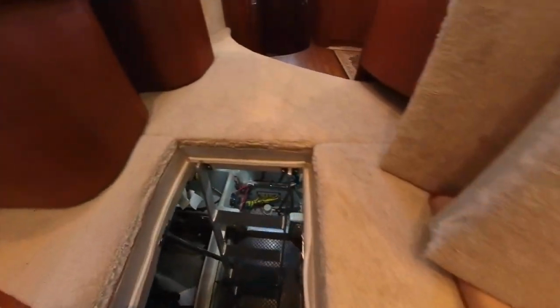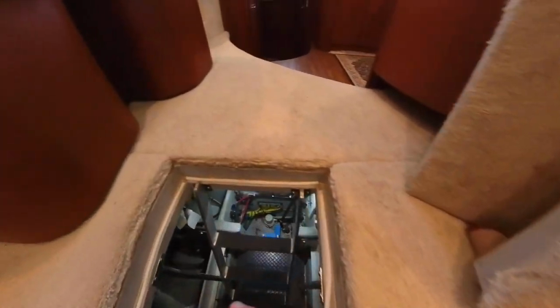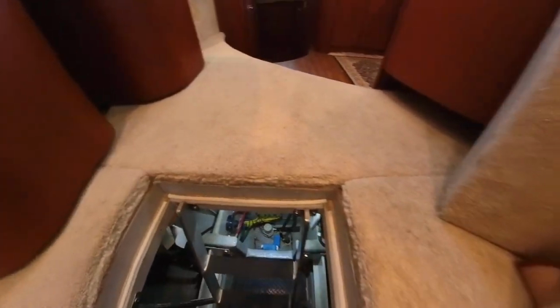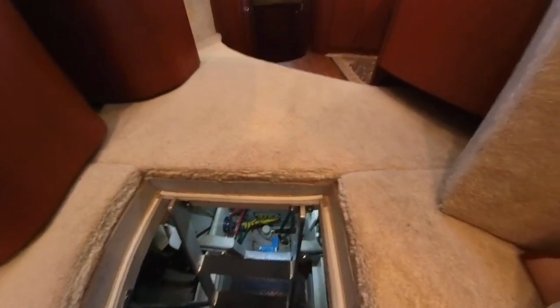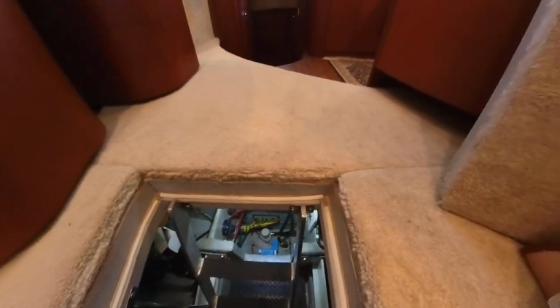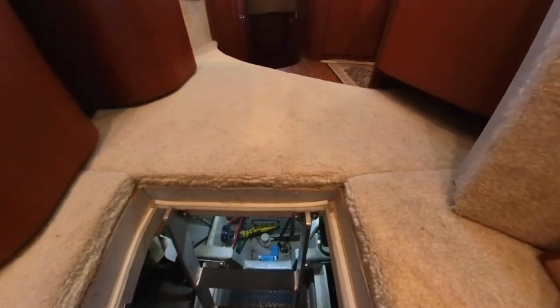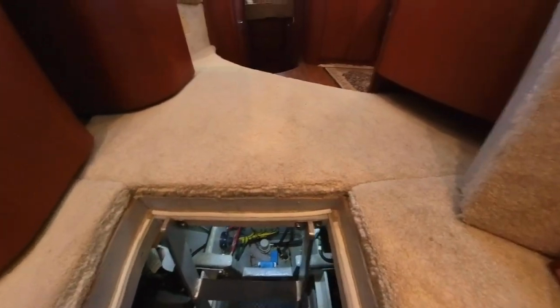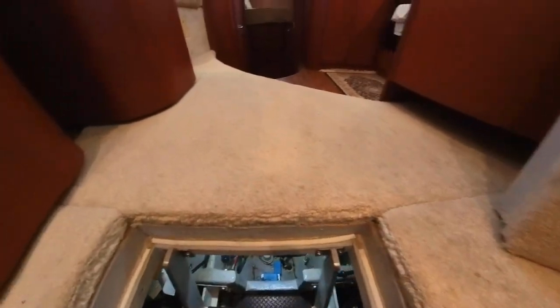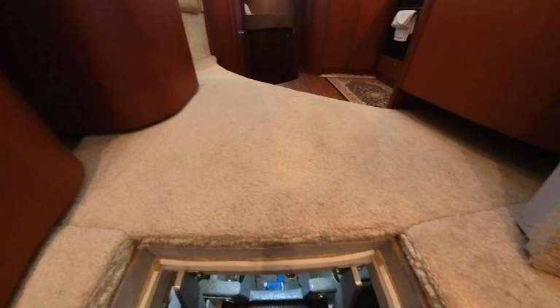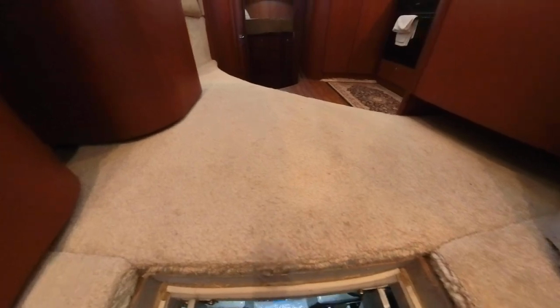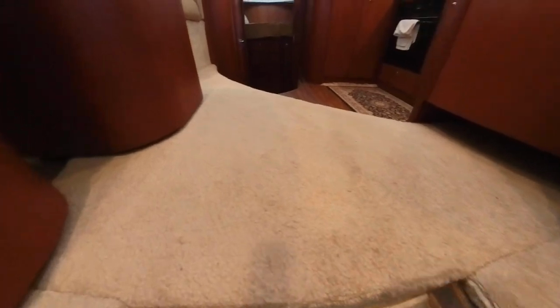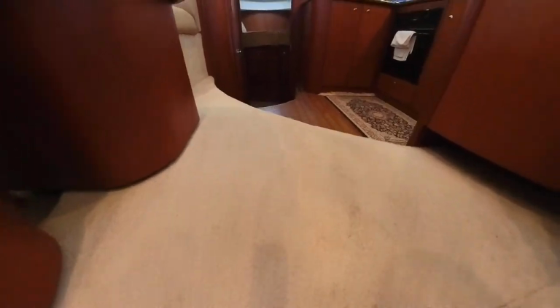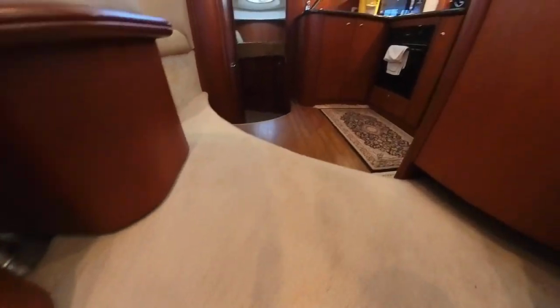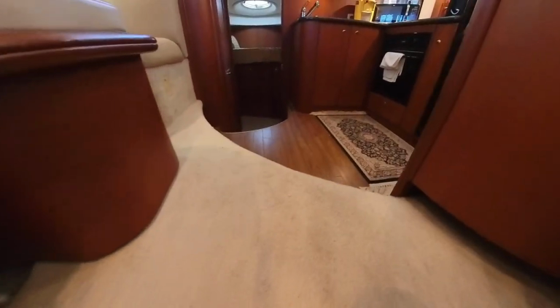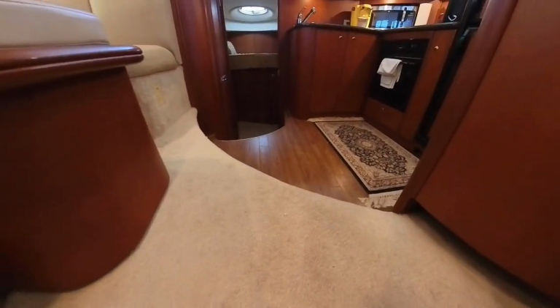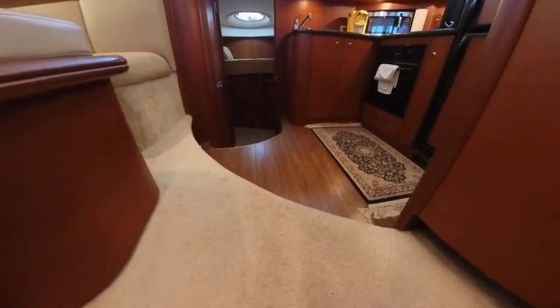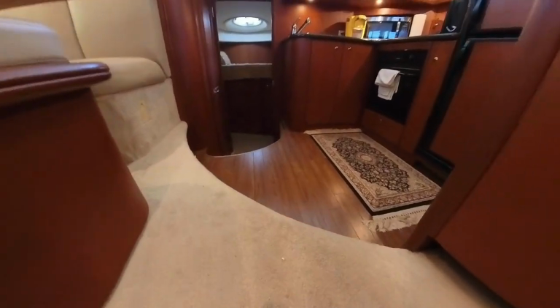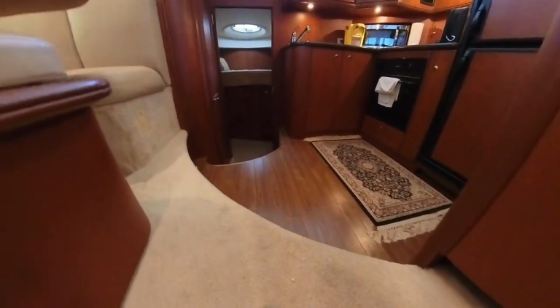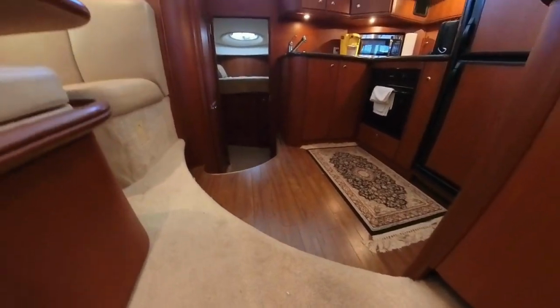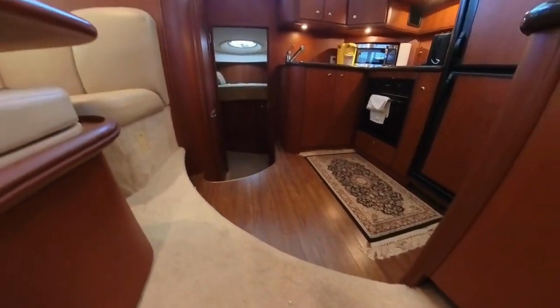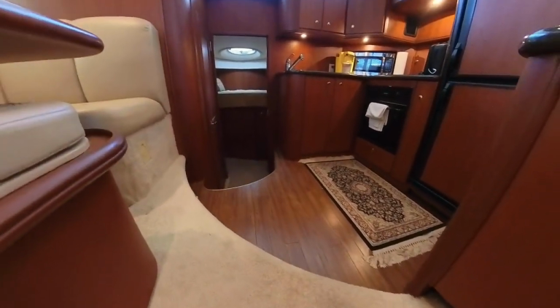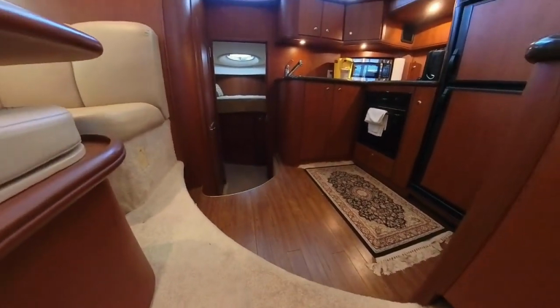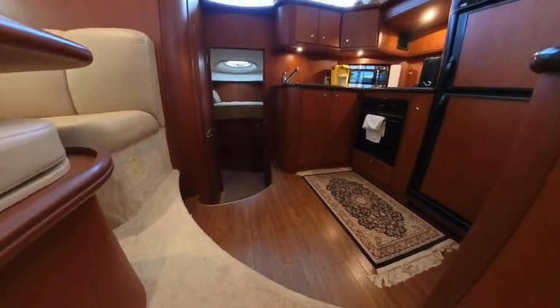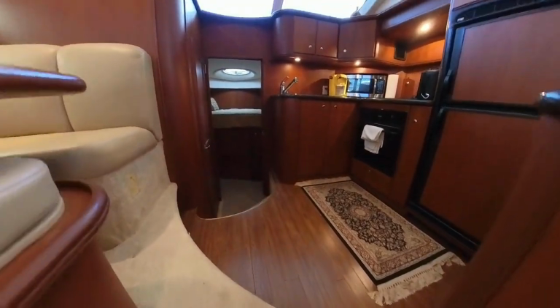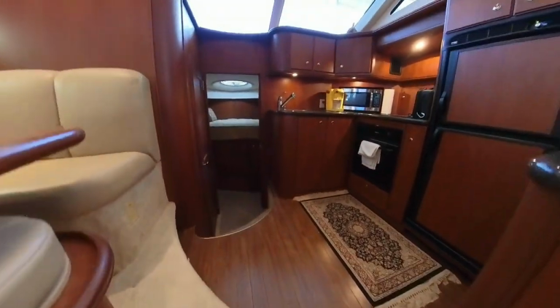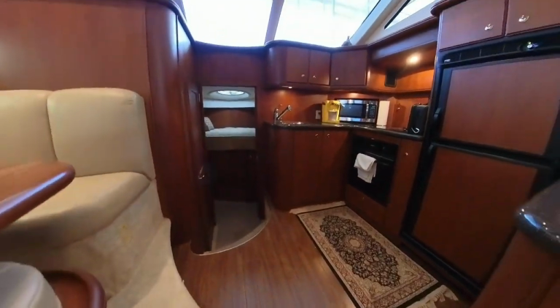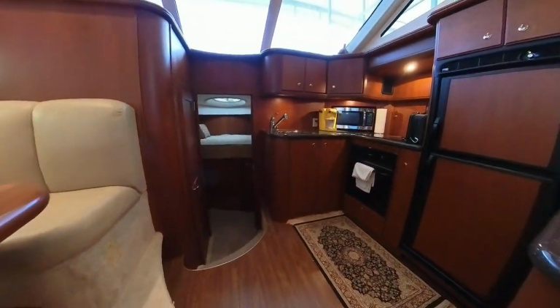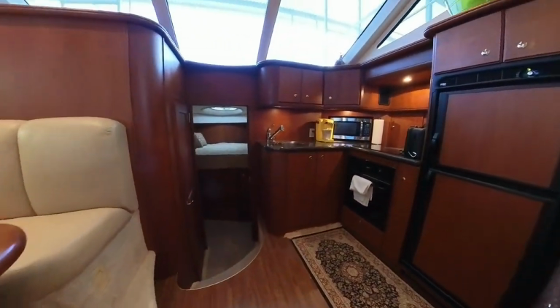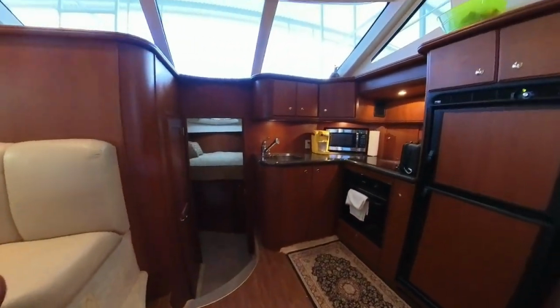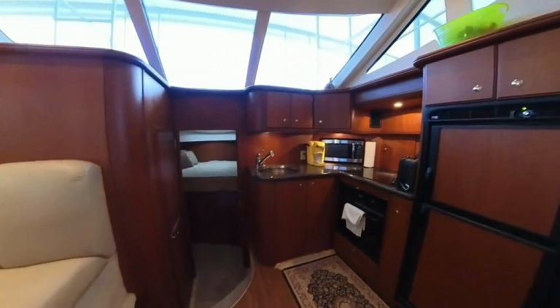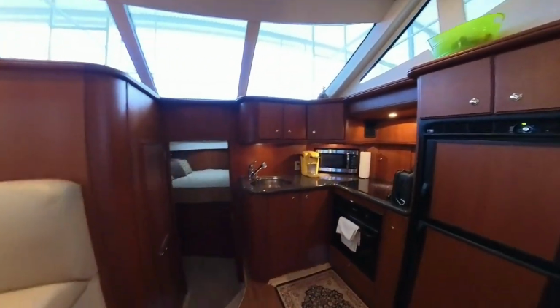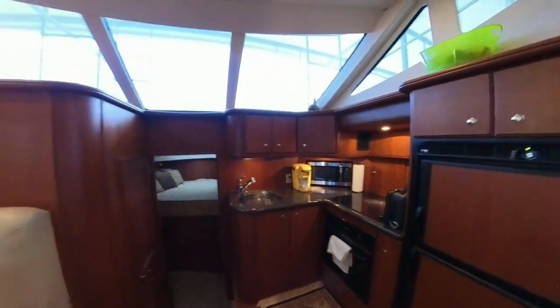That completes our tour. Thanks for visiting Brainwashed.